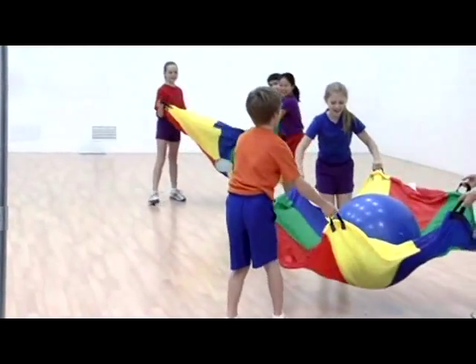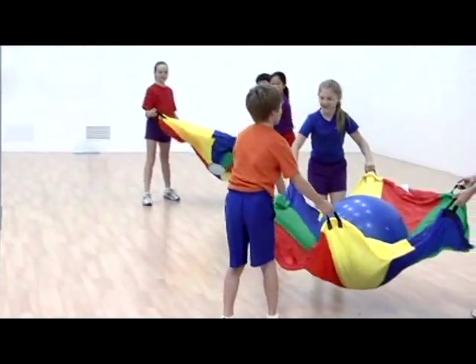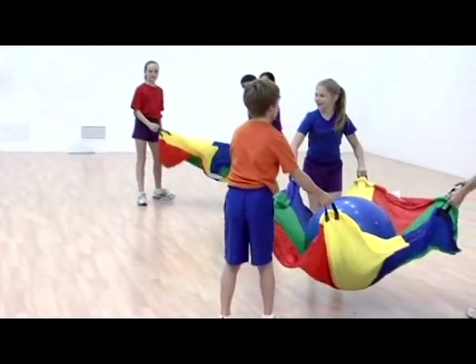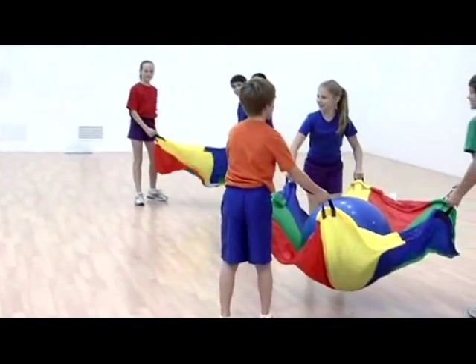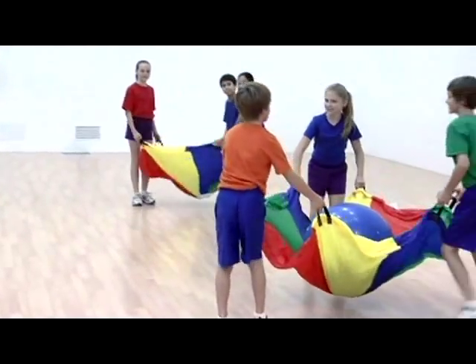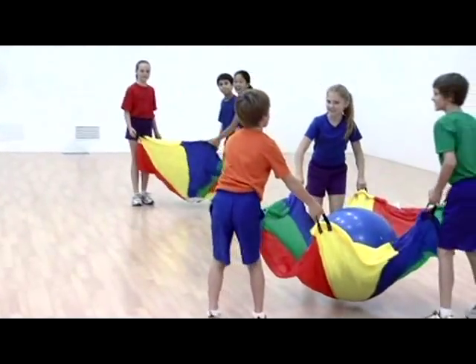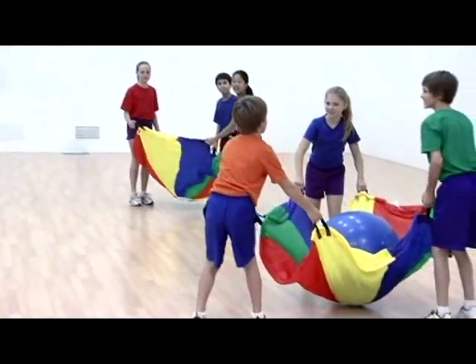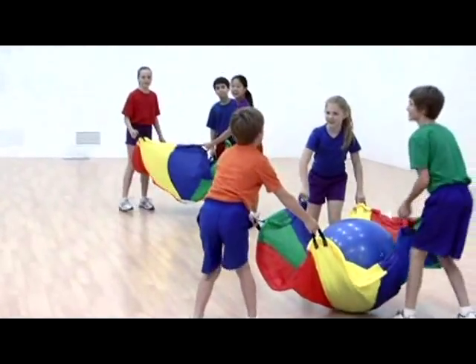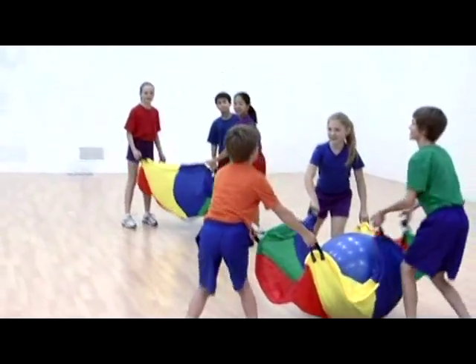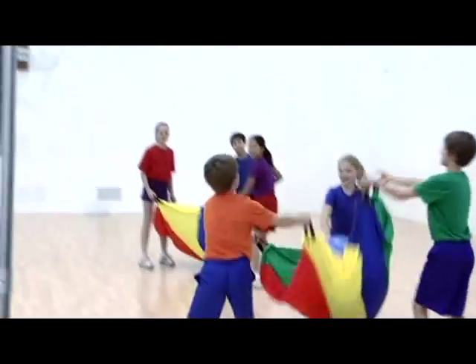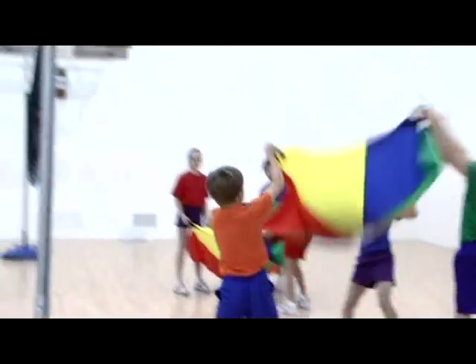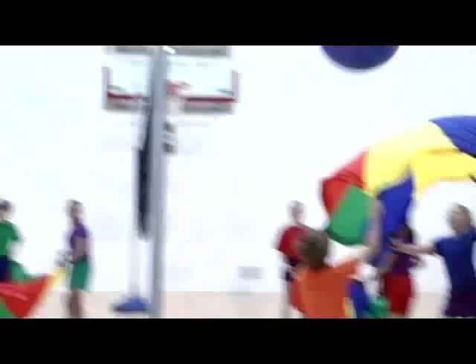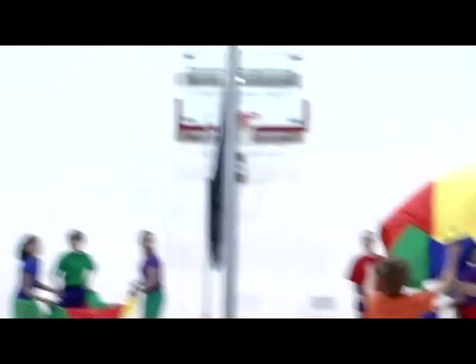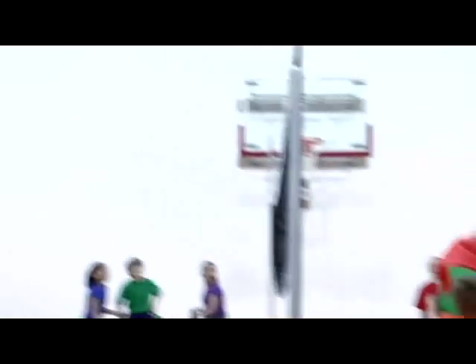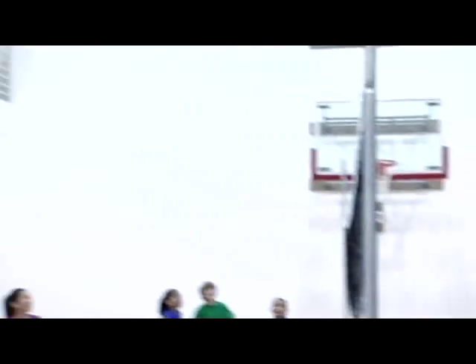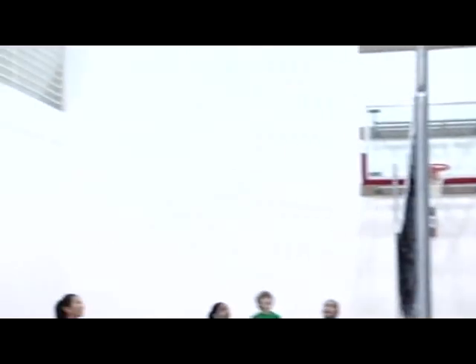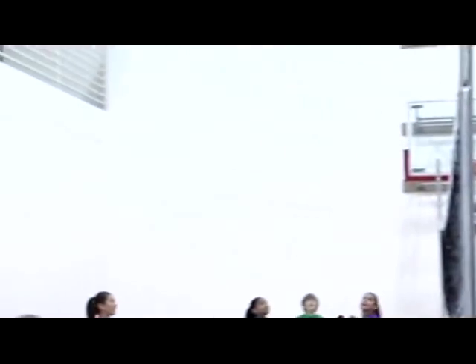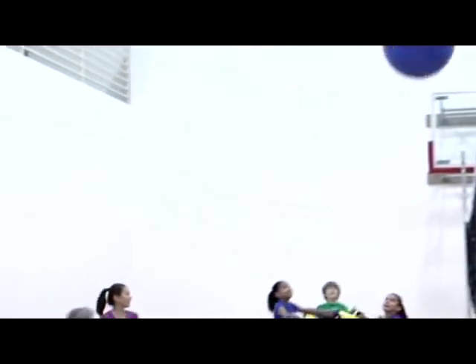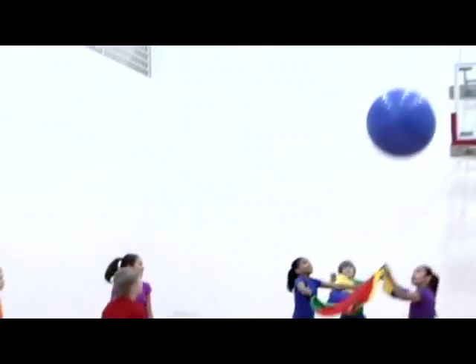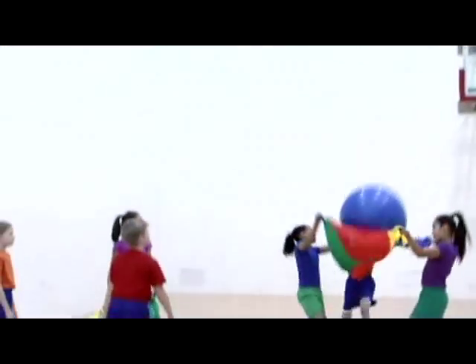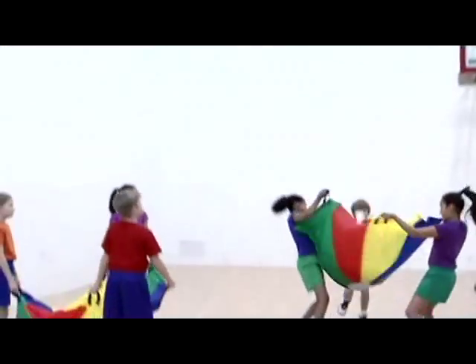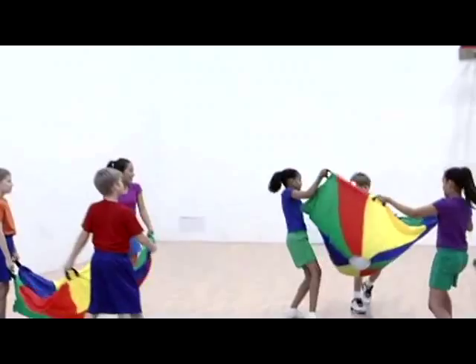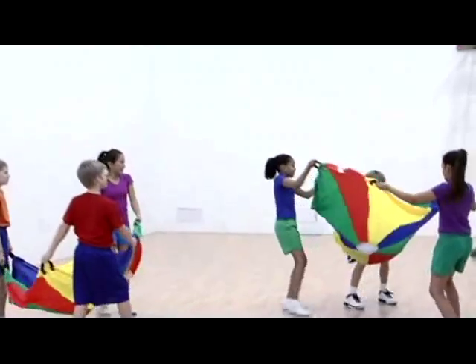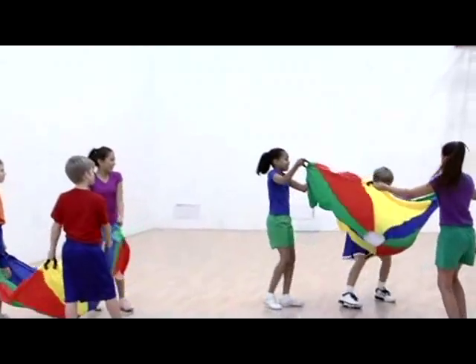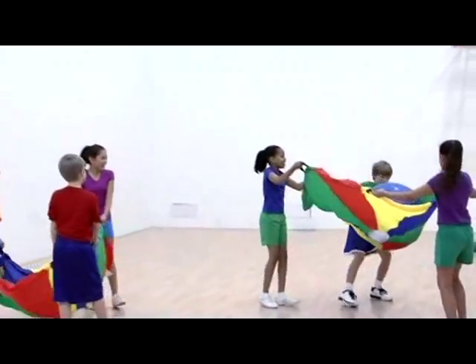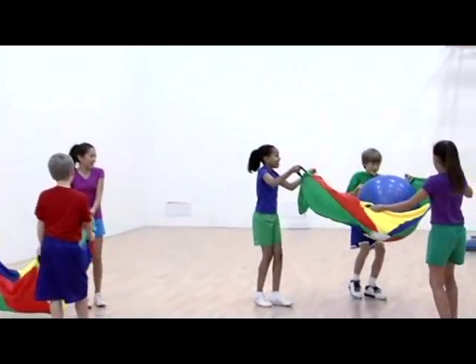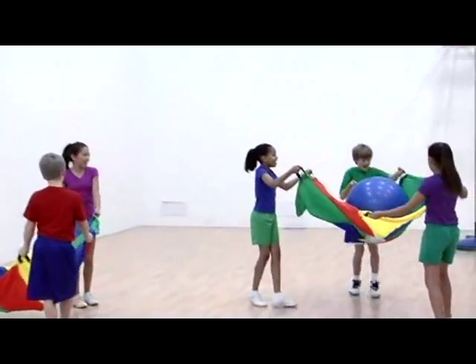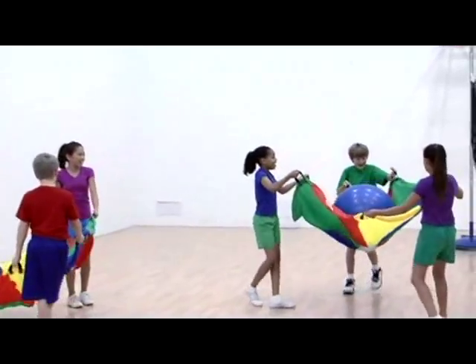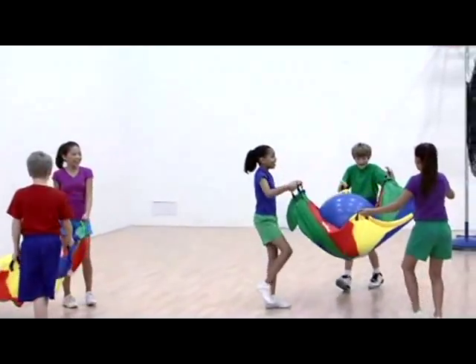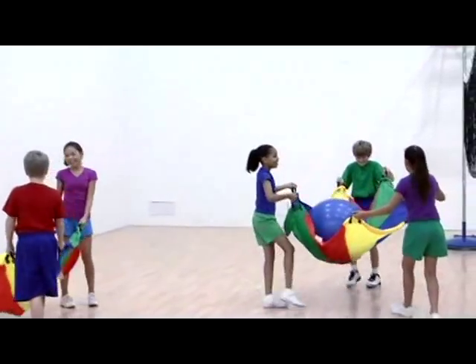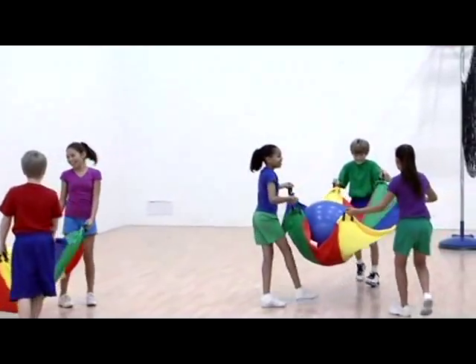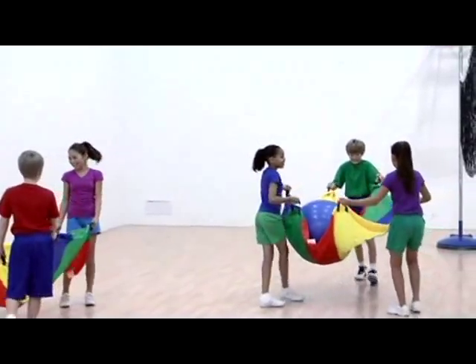After successfully receiving the ball in their parachute, the group must launch the ball from where they caught it.